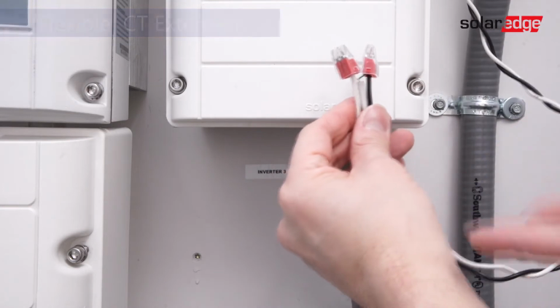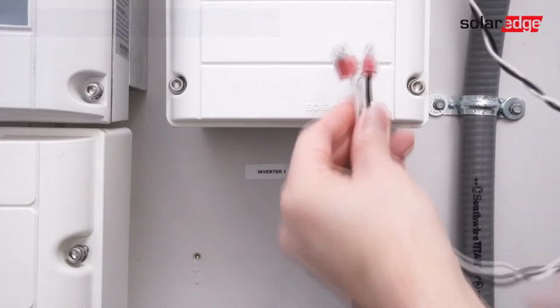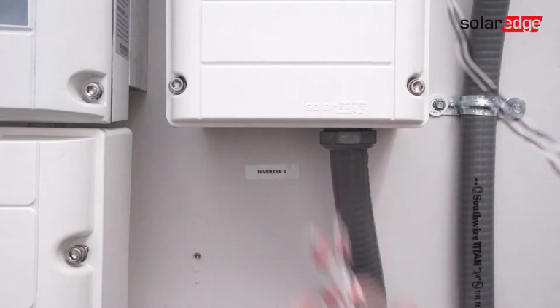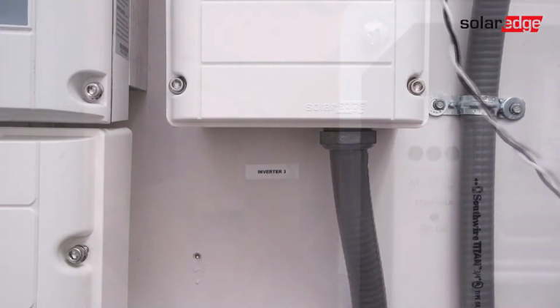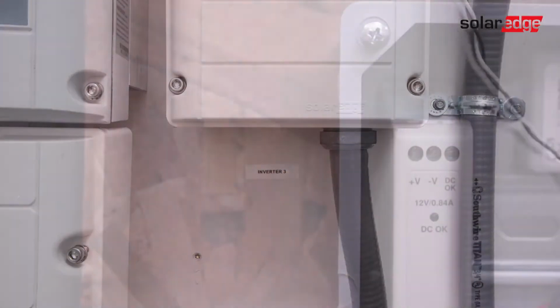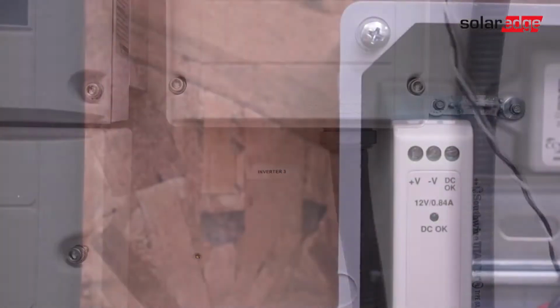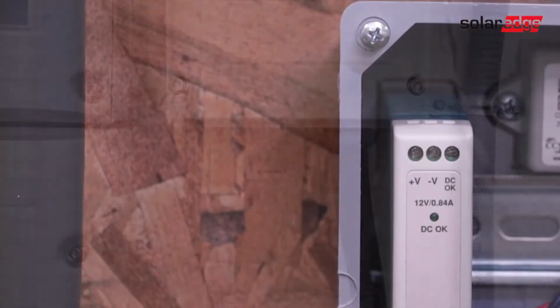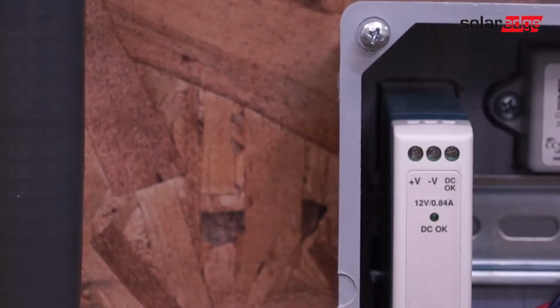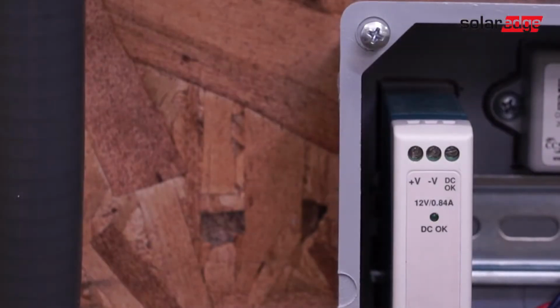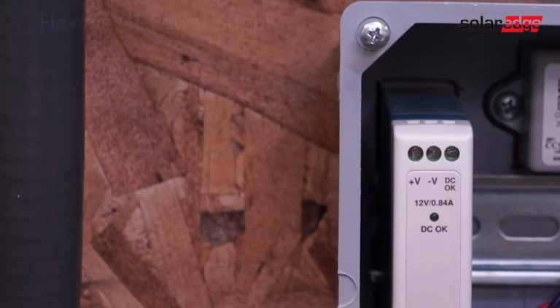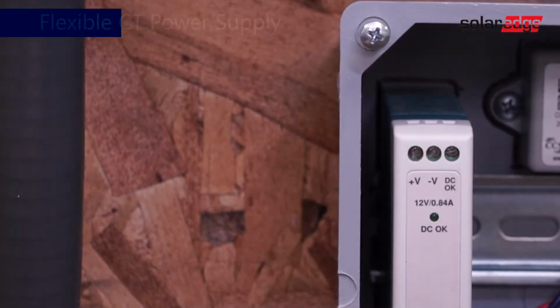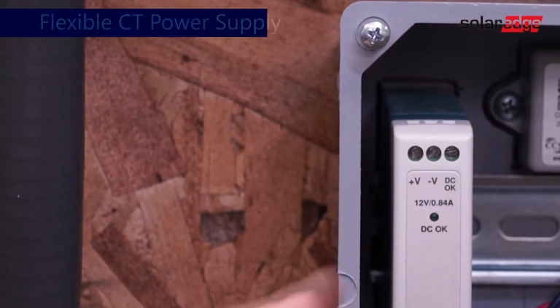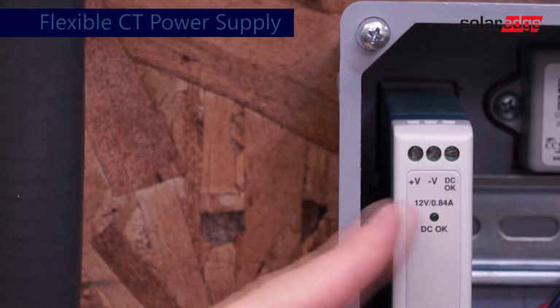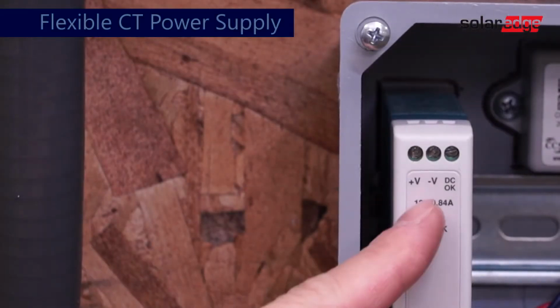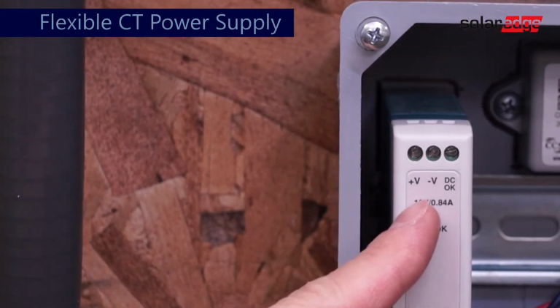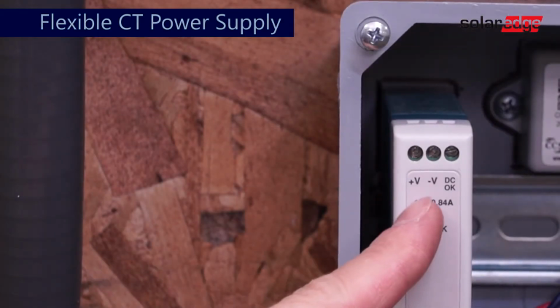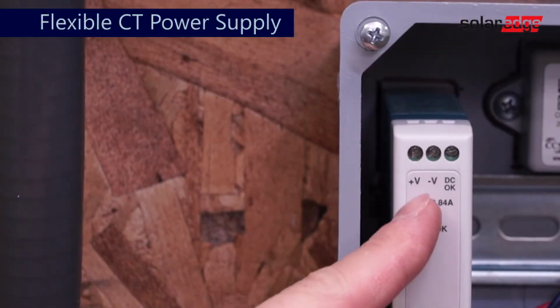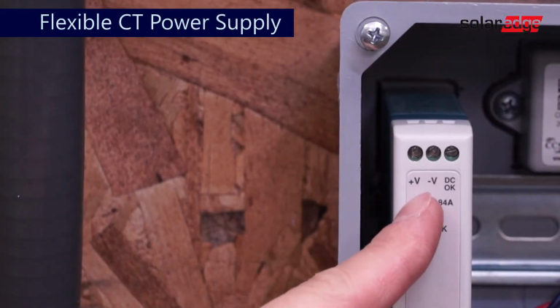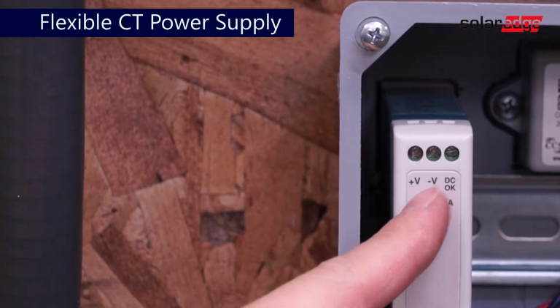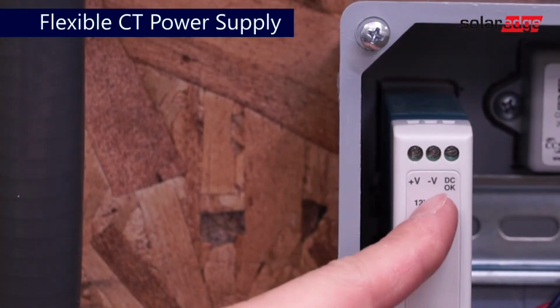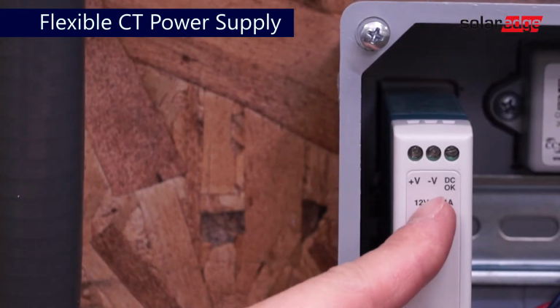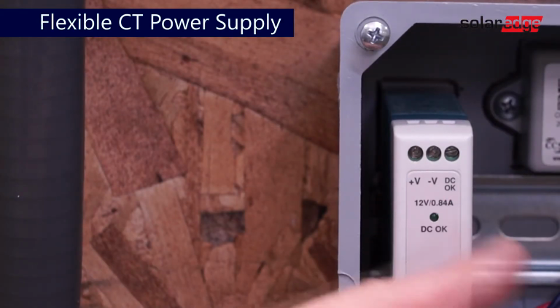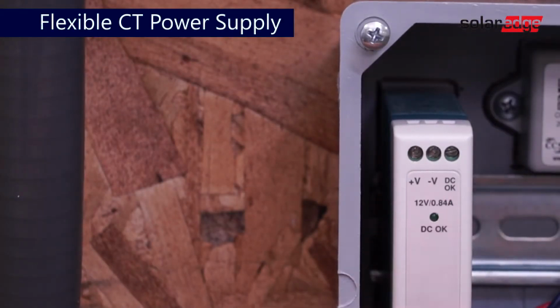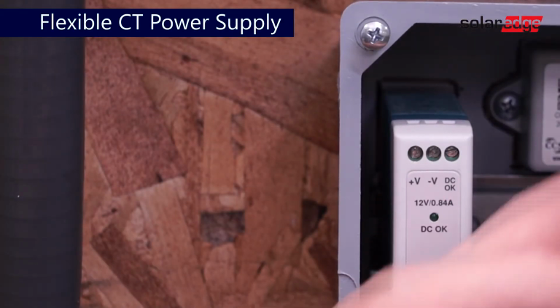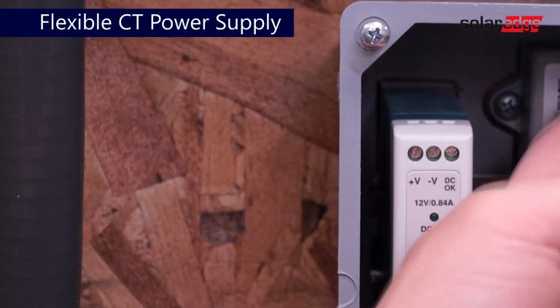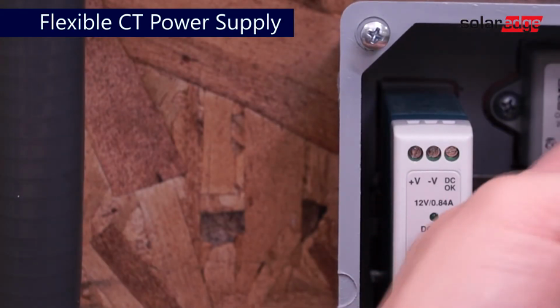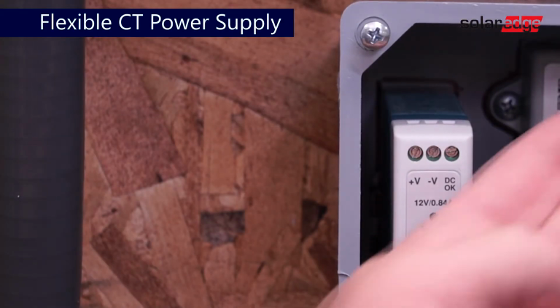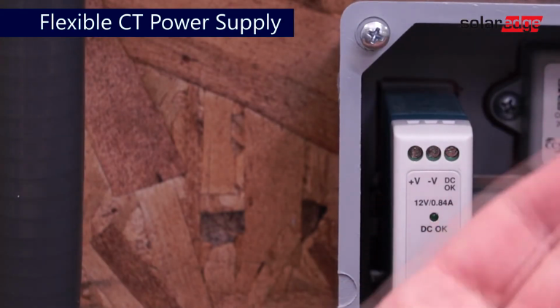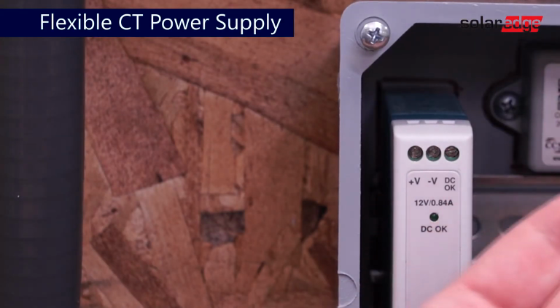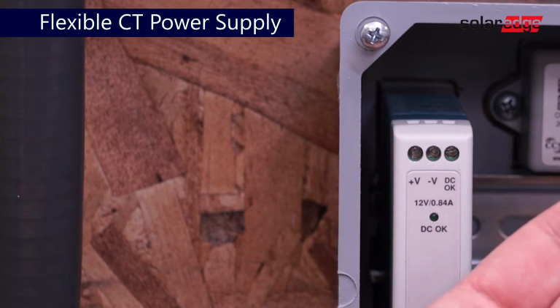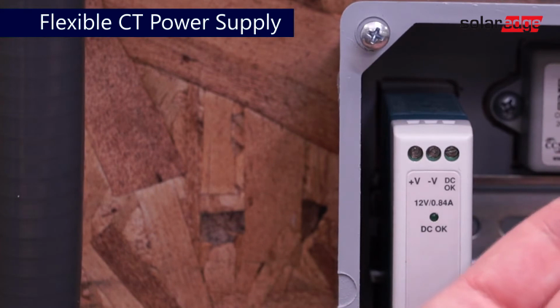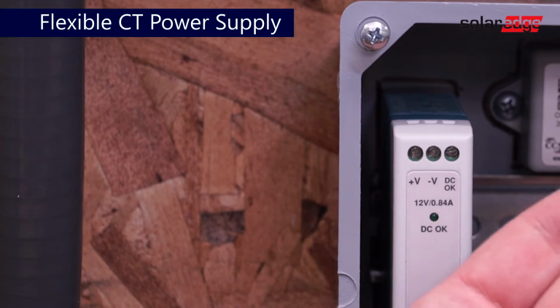Please note a power supply is required for flexible or Rogowski style CTs.